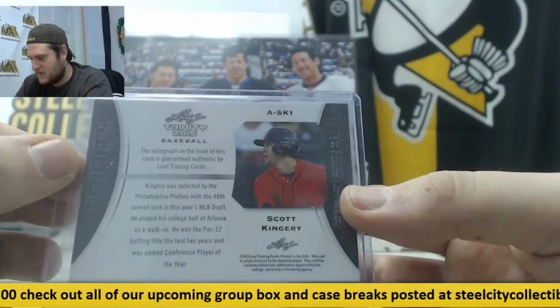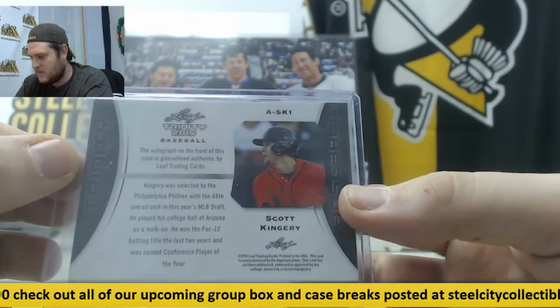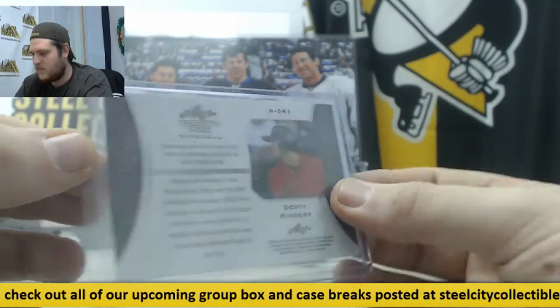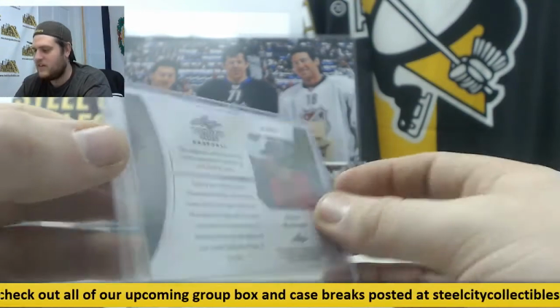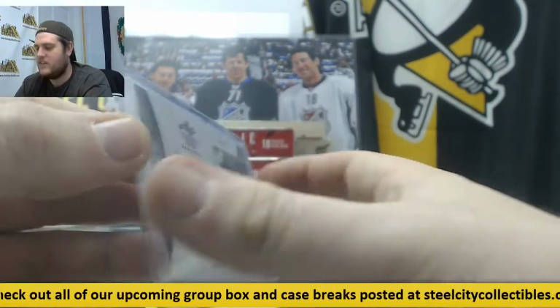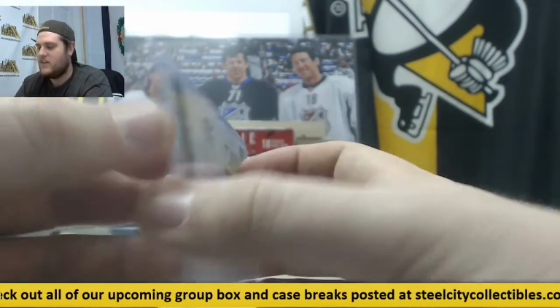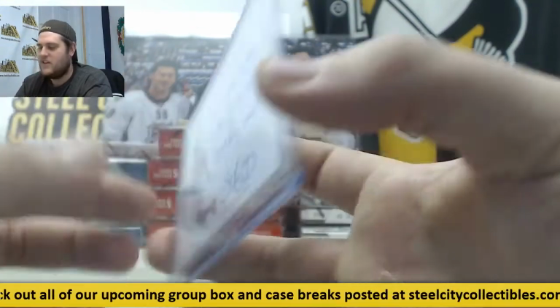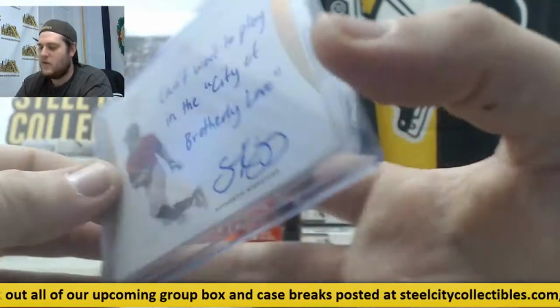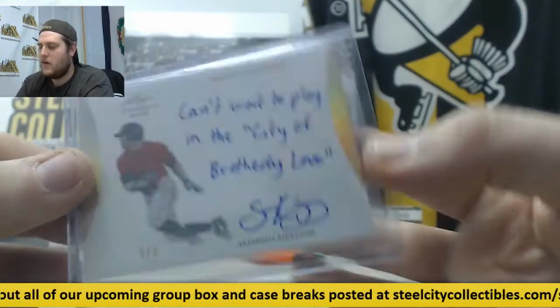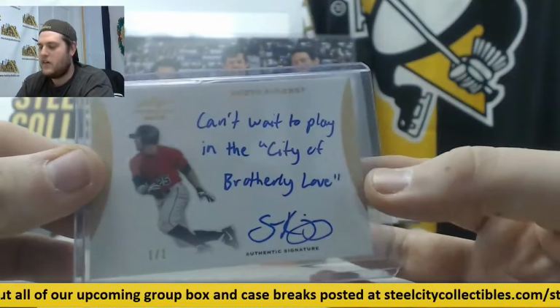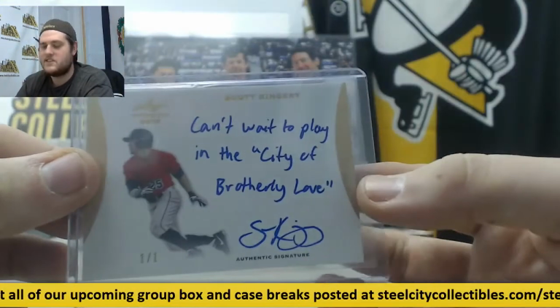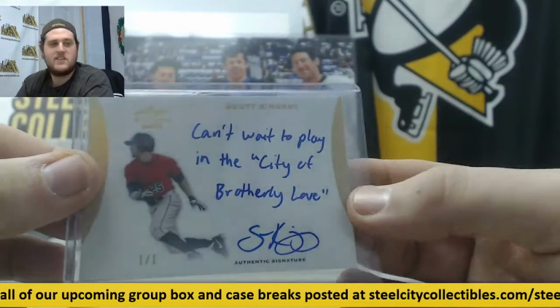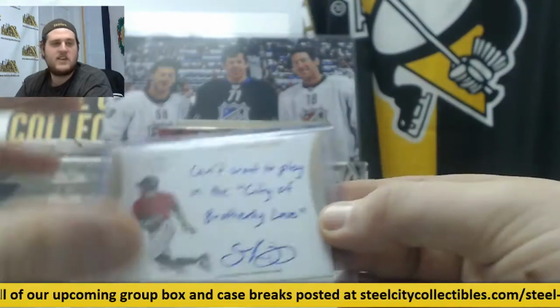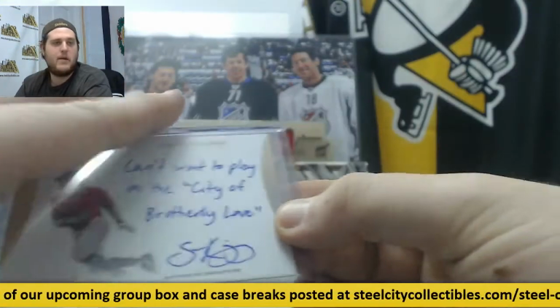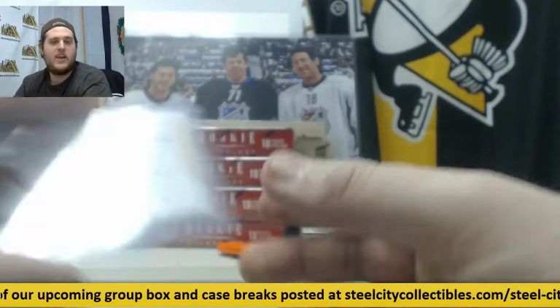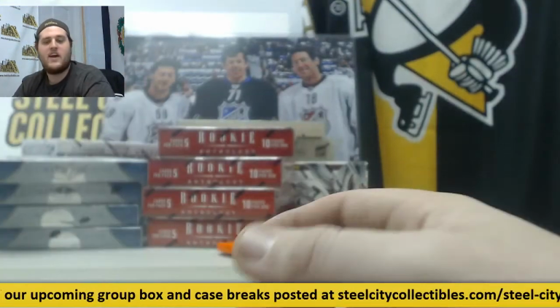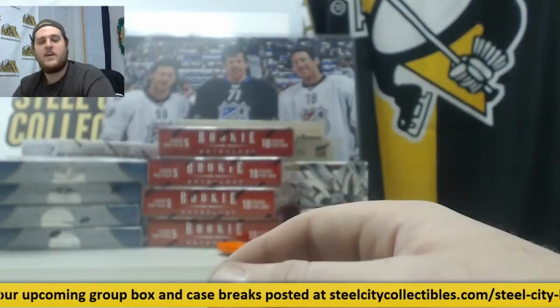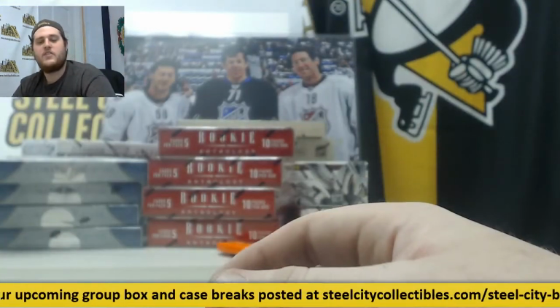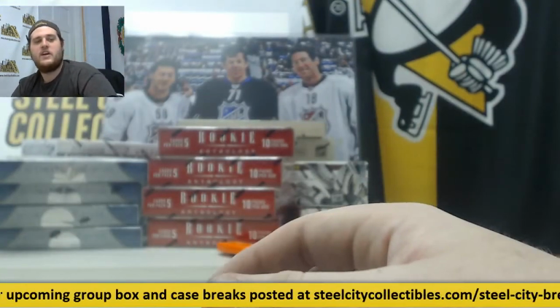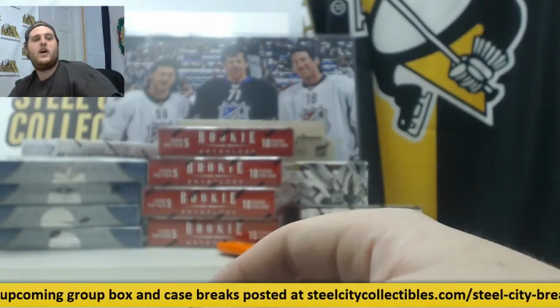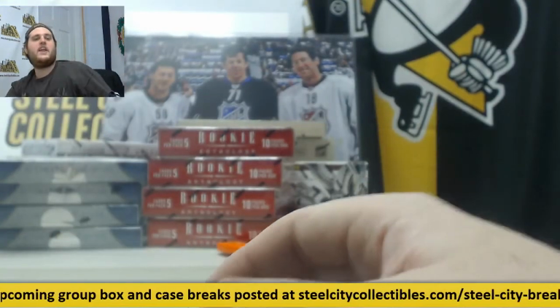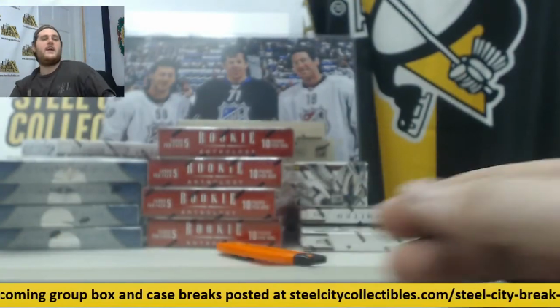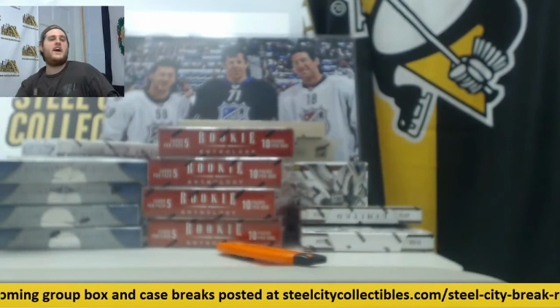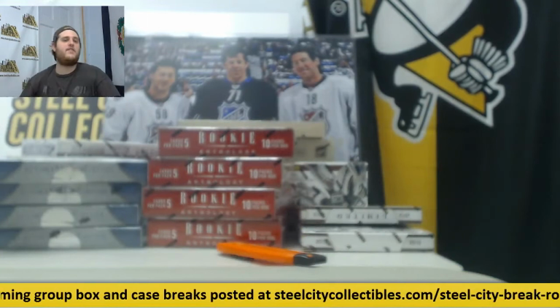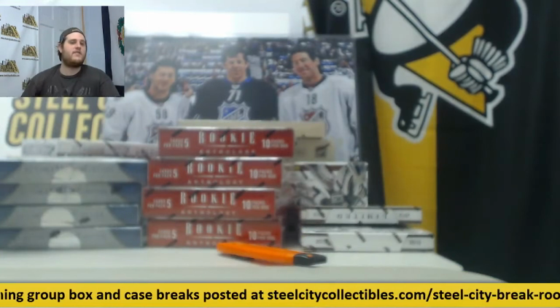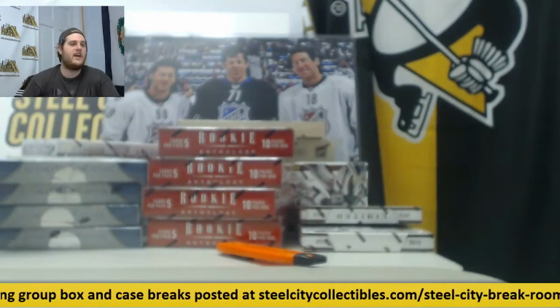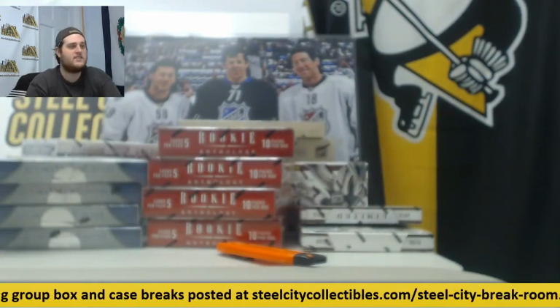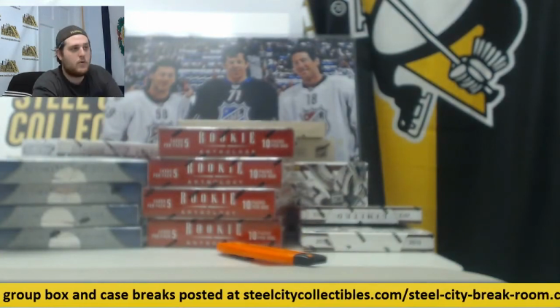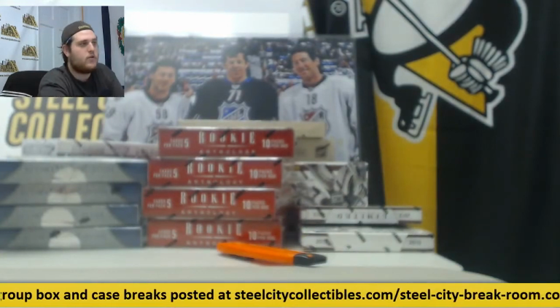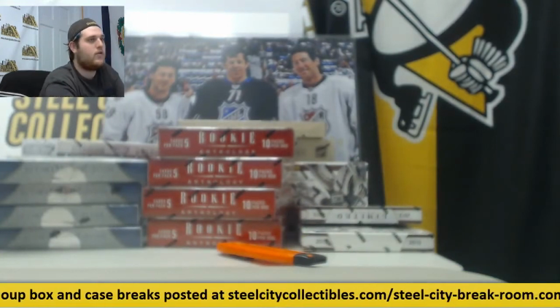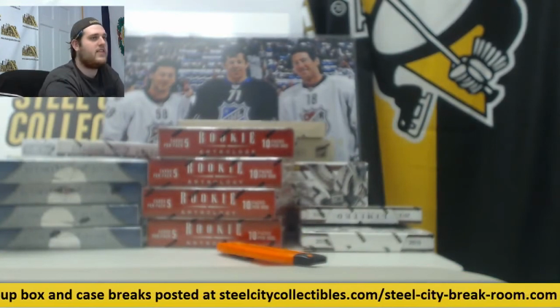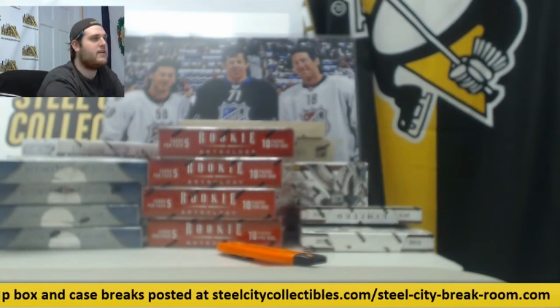Alright, there we are. Thanks guys. This came out today — $99.95 for that. Pretty cool right there. Bye.